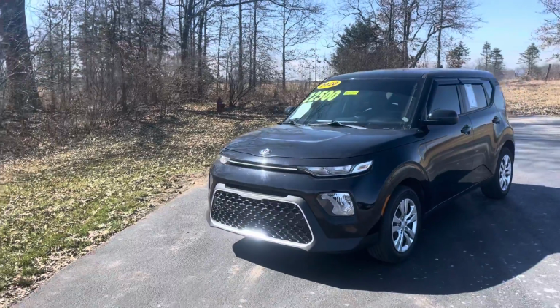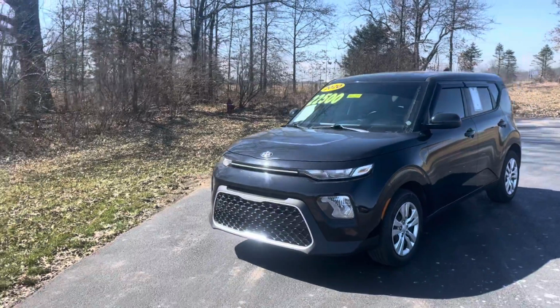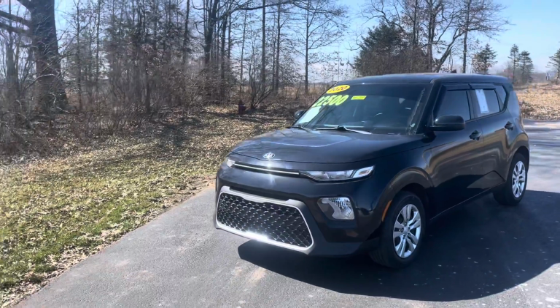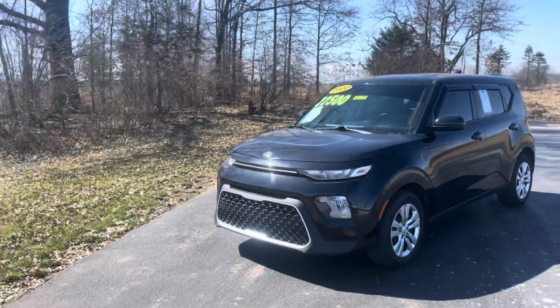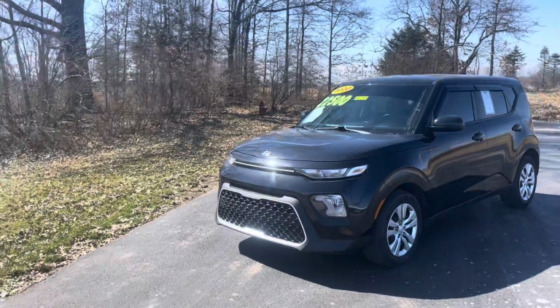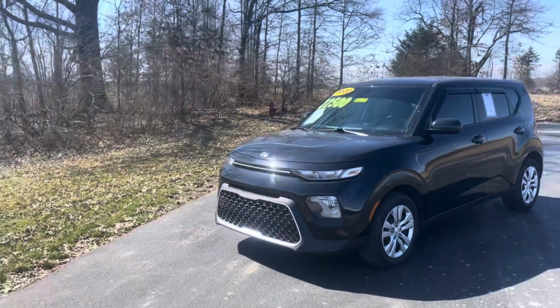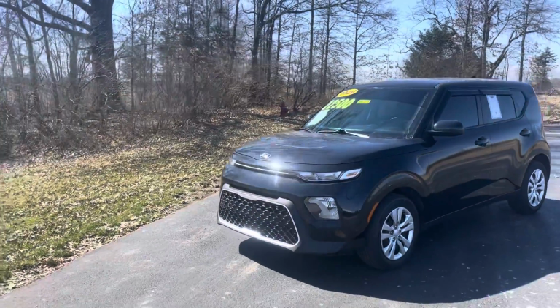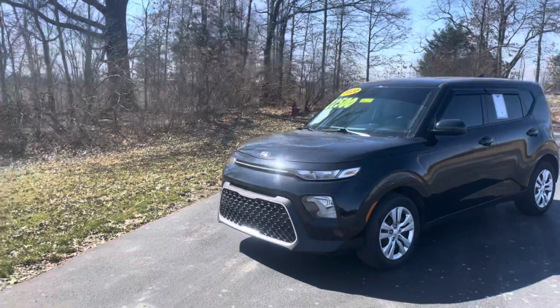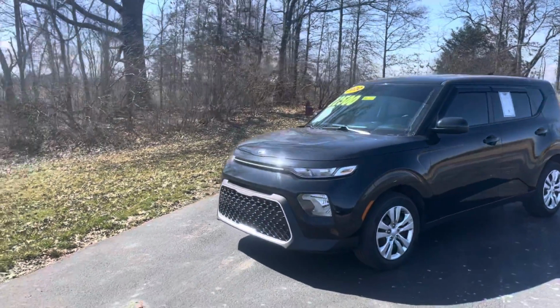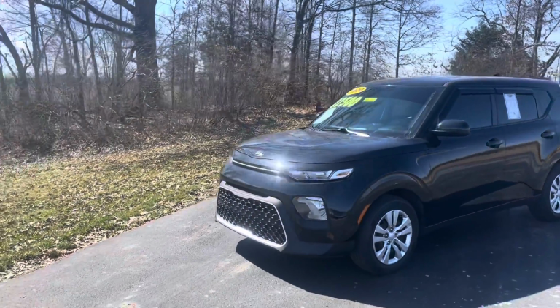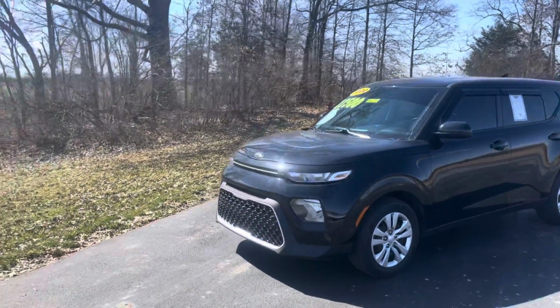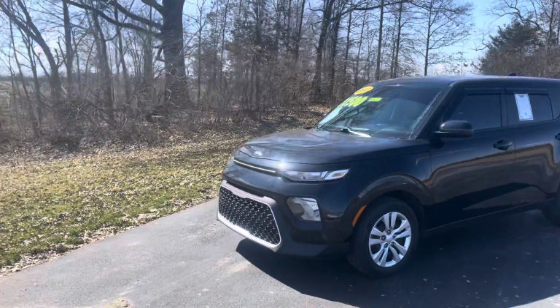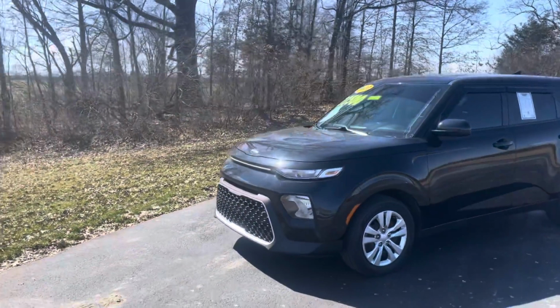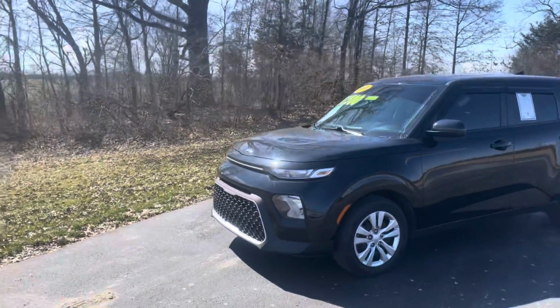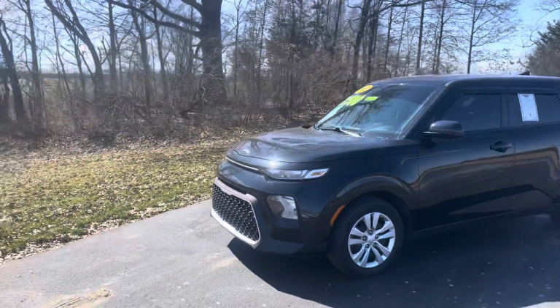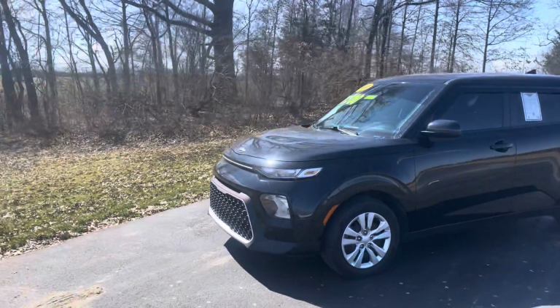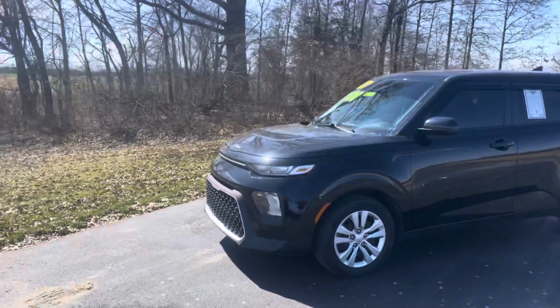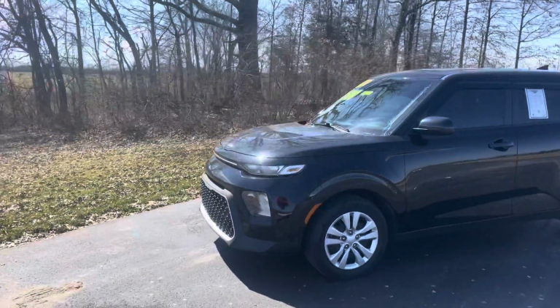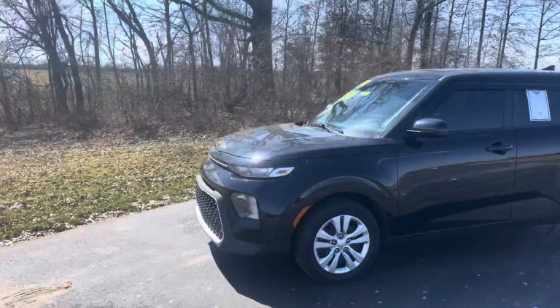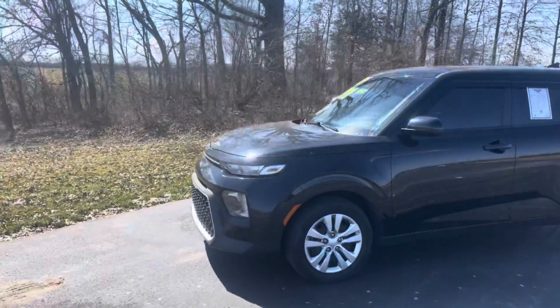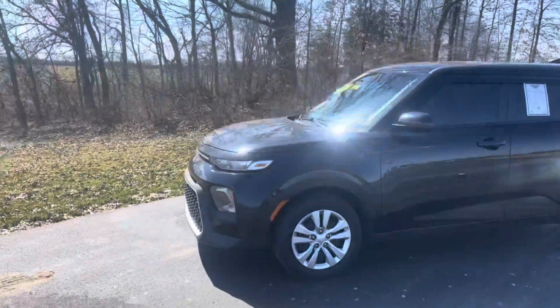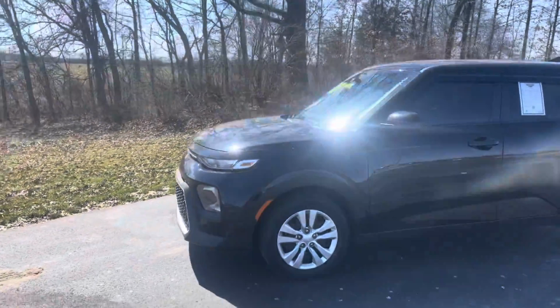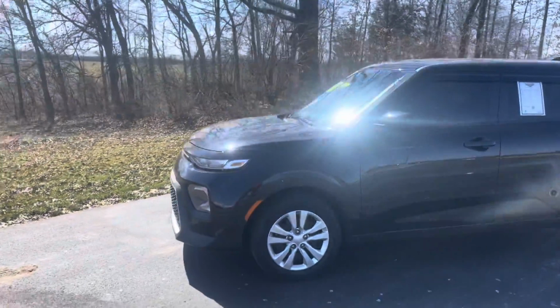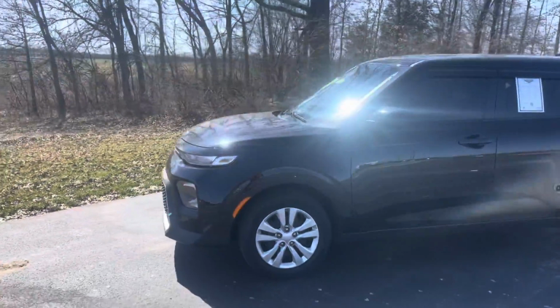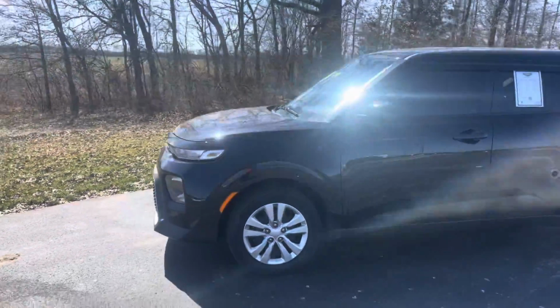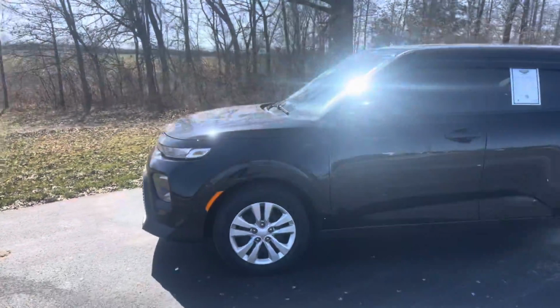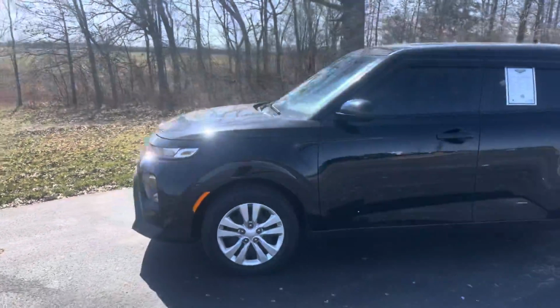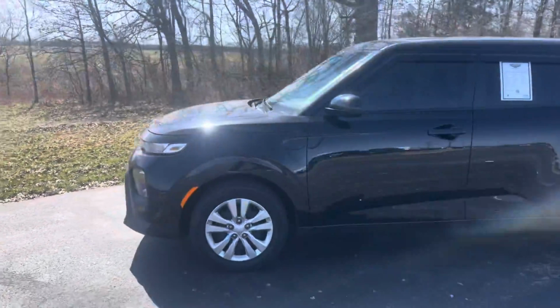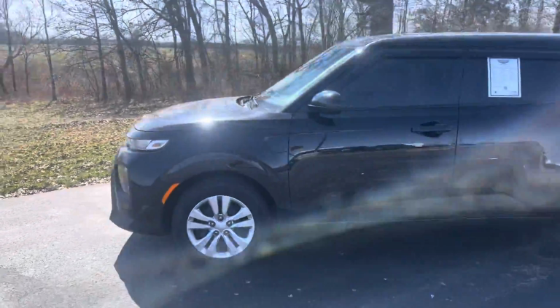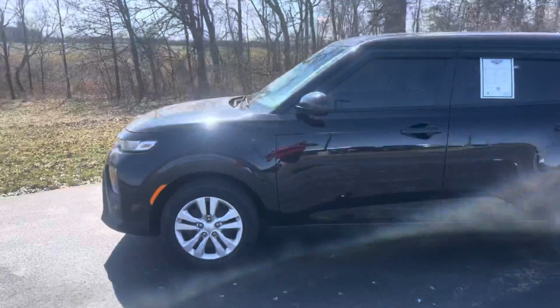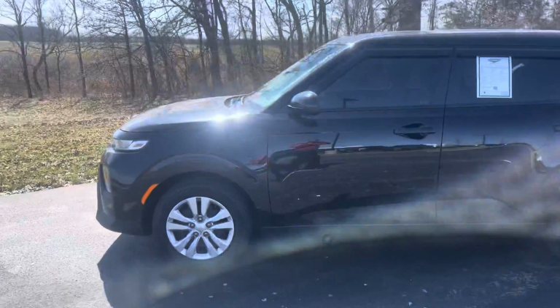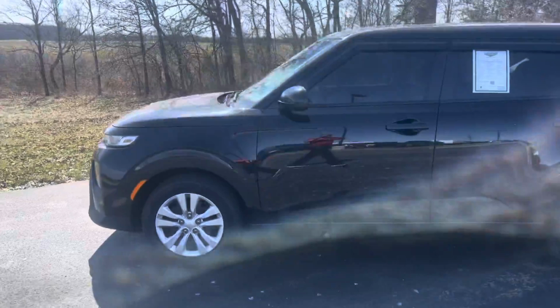Jayden, this is Nick with Mountain Orb 4. Just wanted to shoot you a quick little walk-around video of the Kia Soul you inquired about.